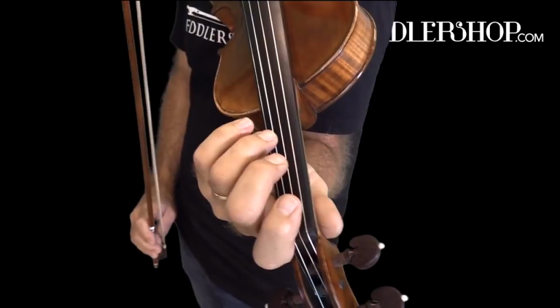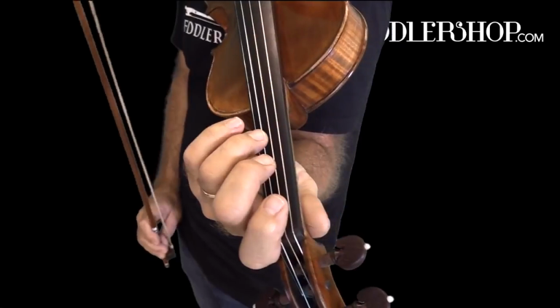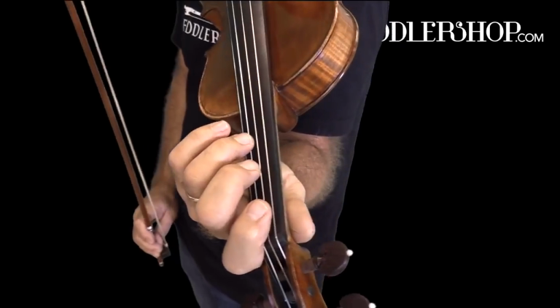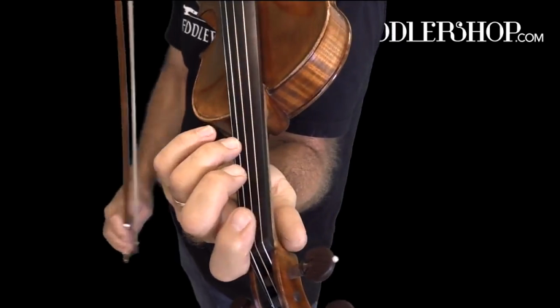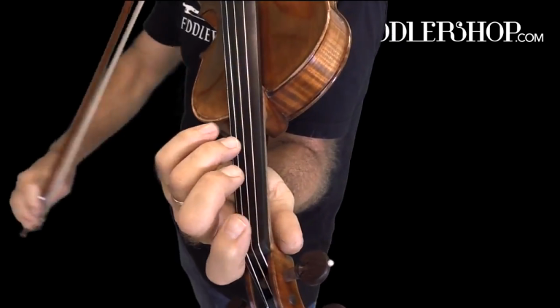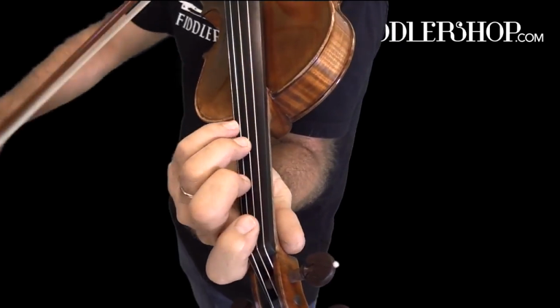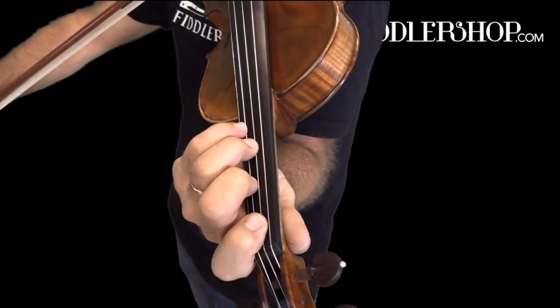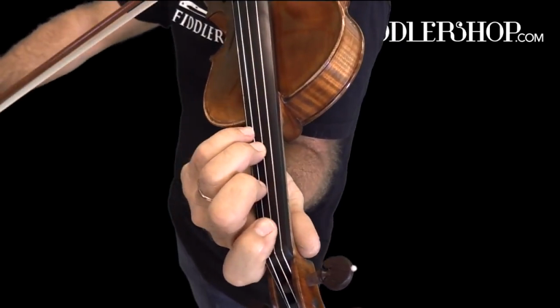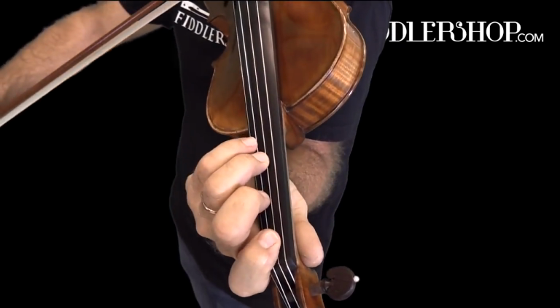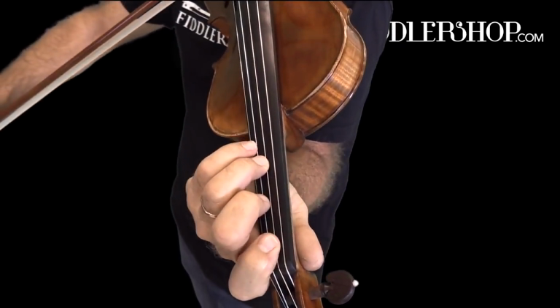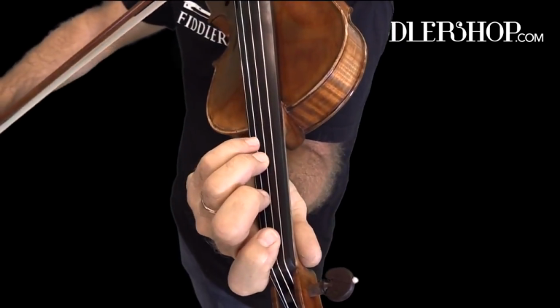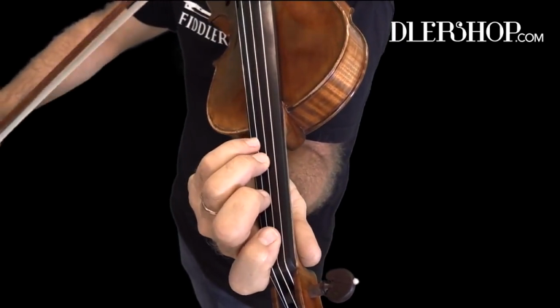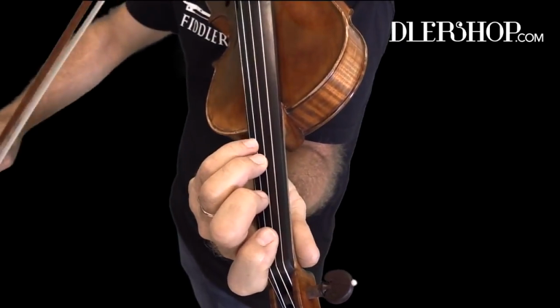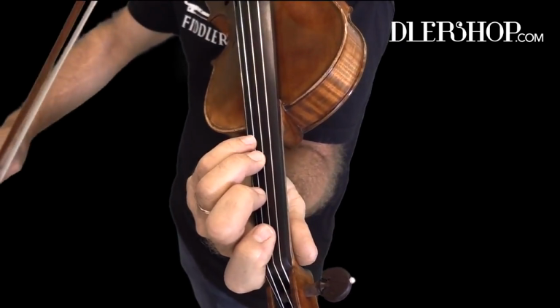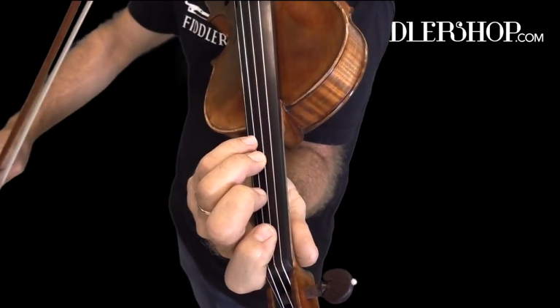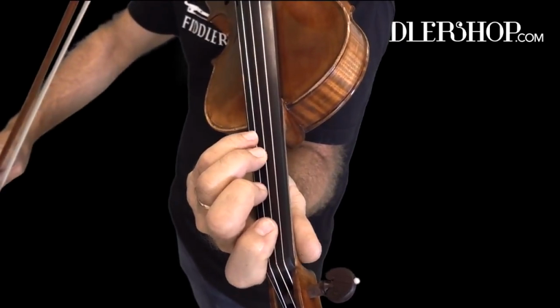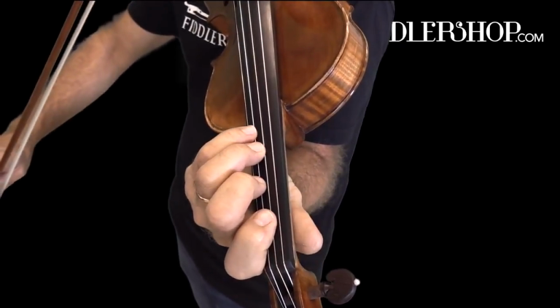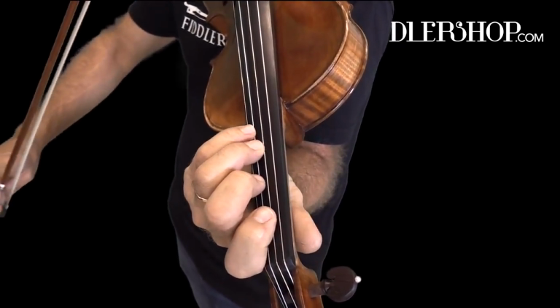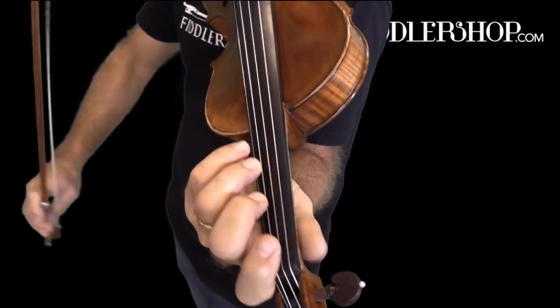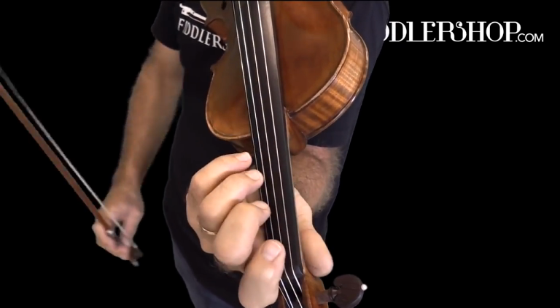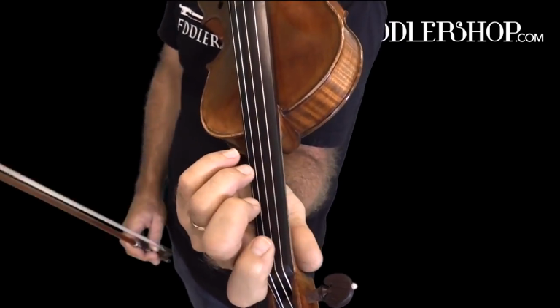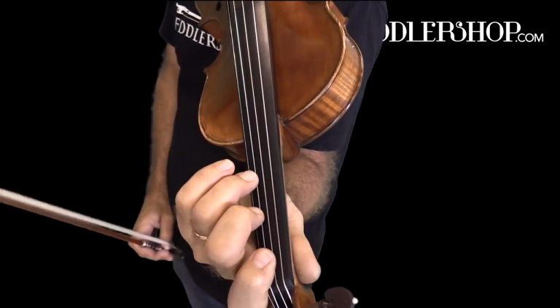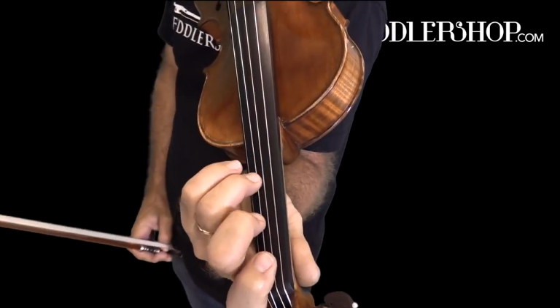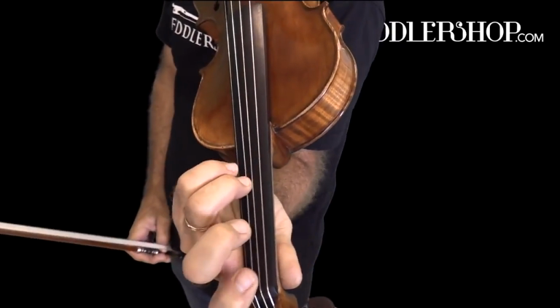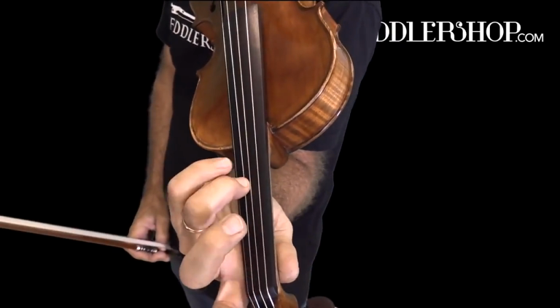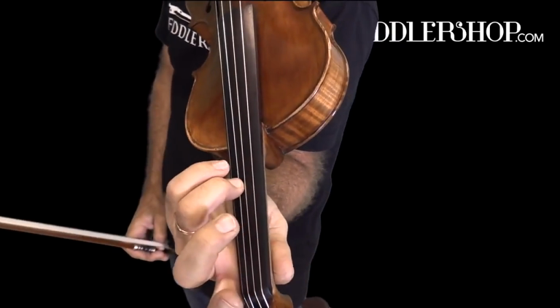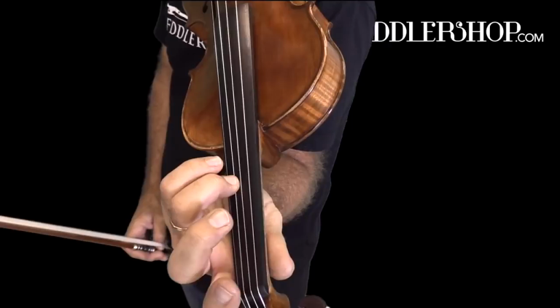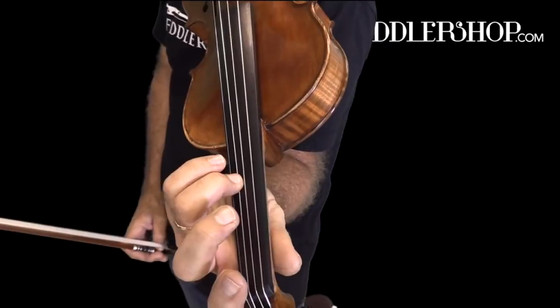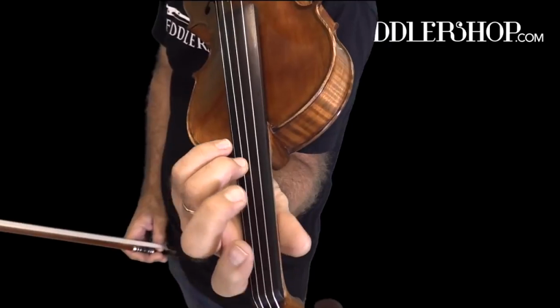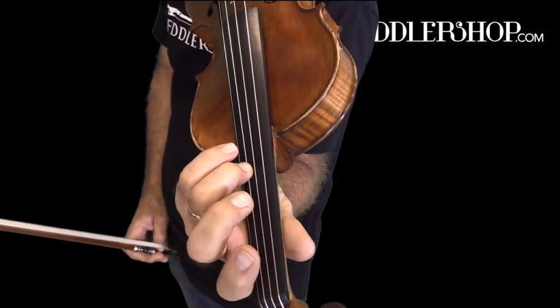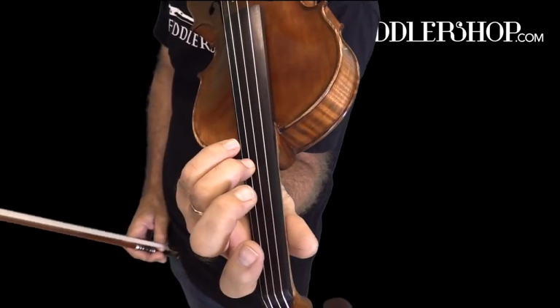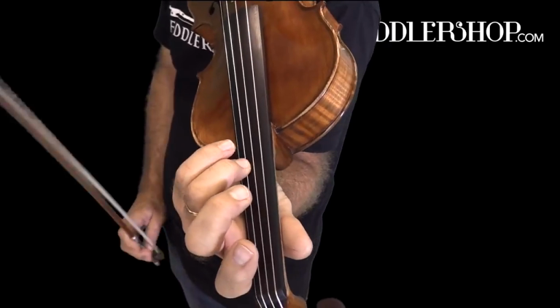The first three notes are in first position and then we shift by barely moving our hands with a D natural to an E-flat.